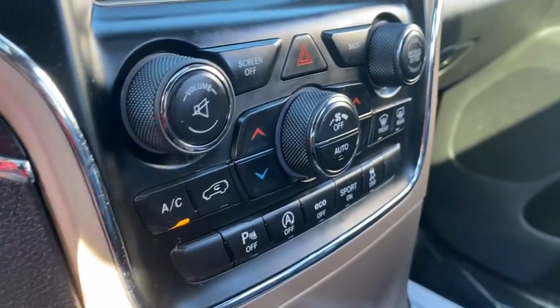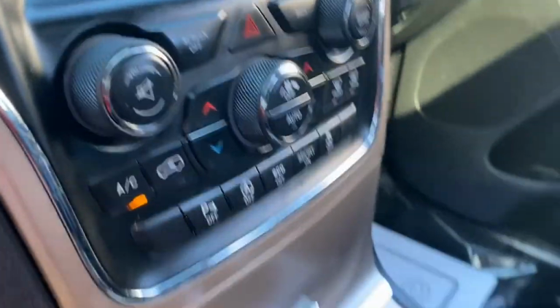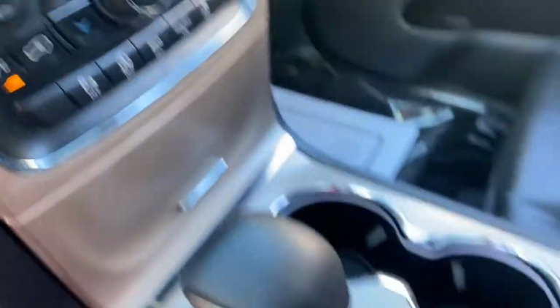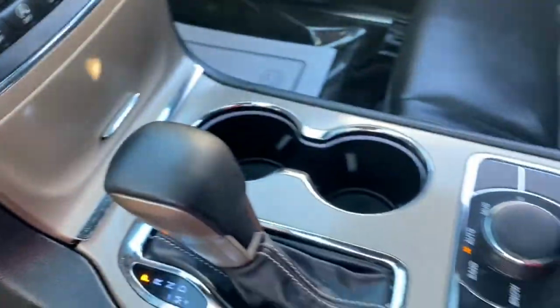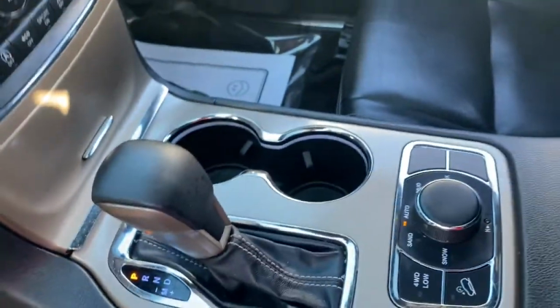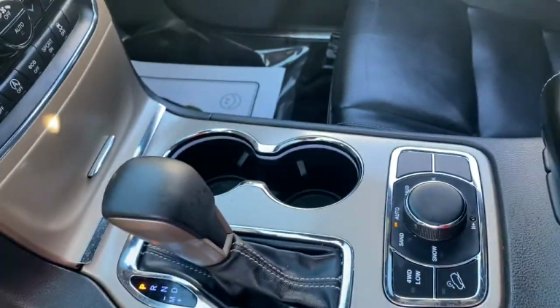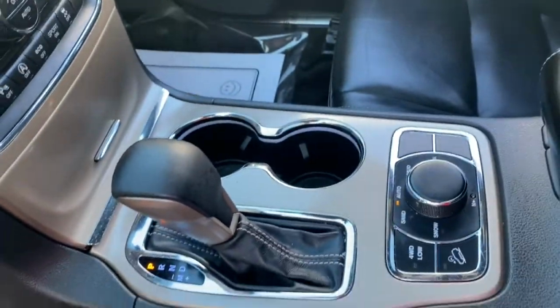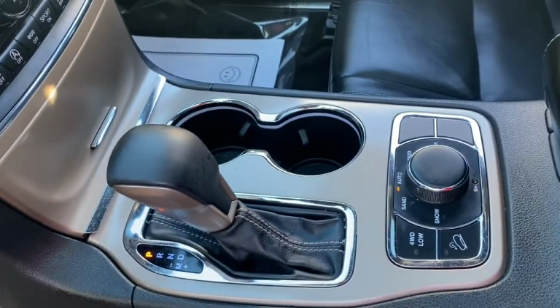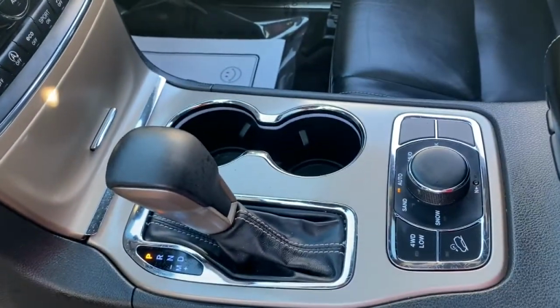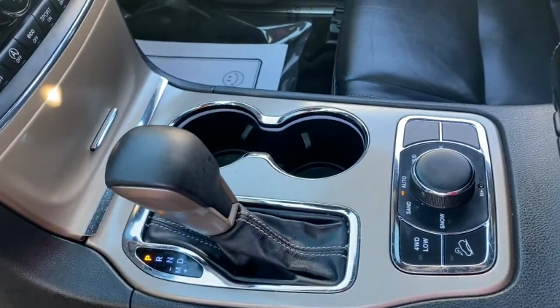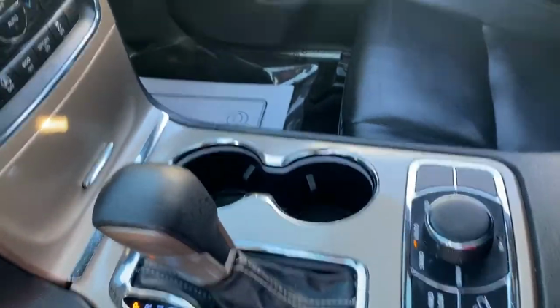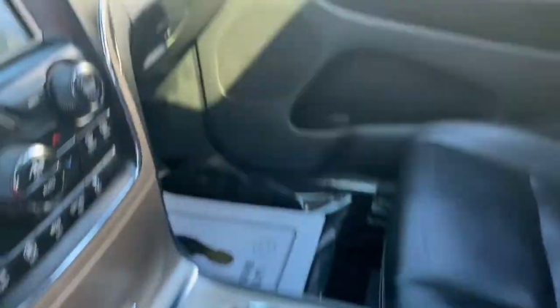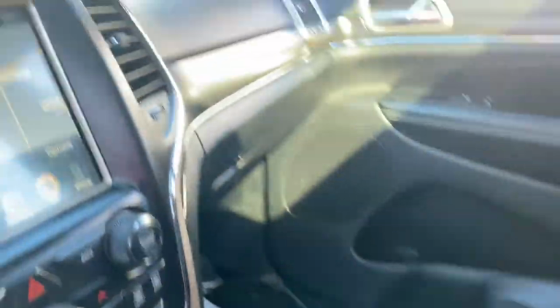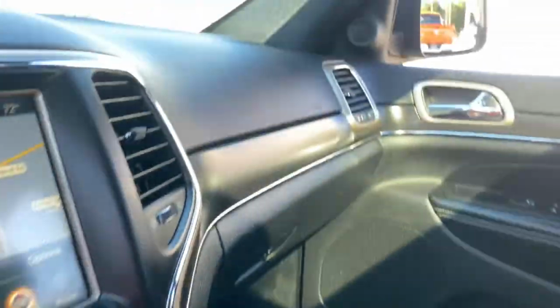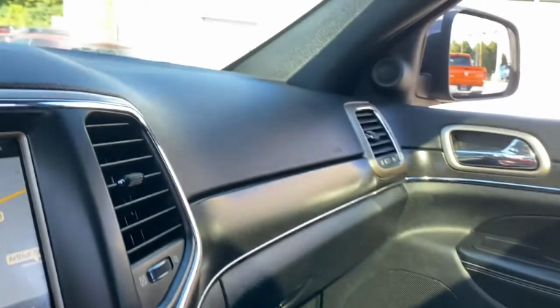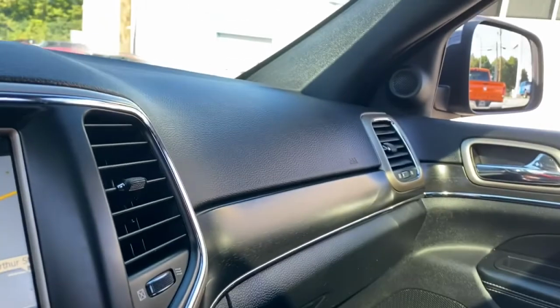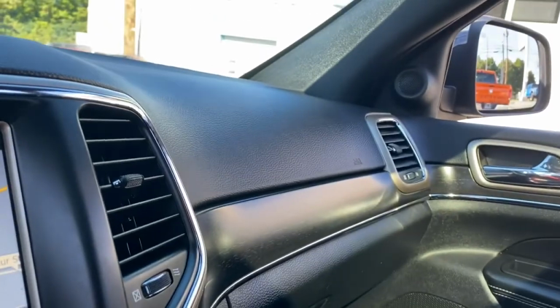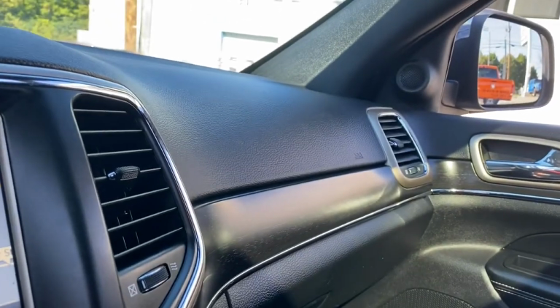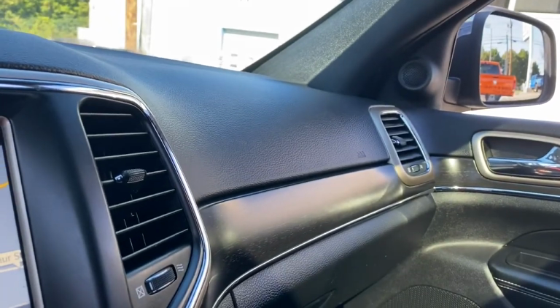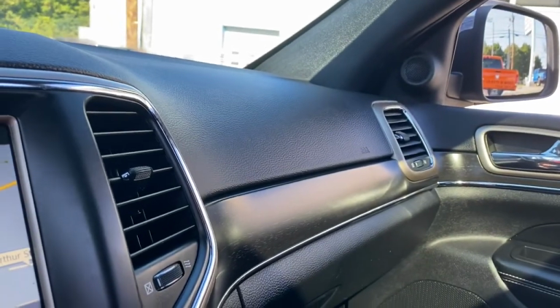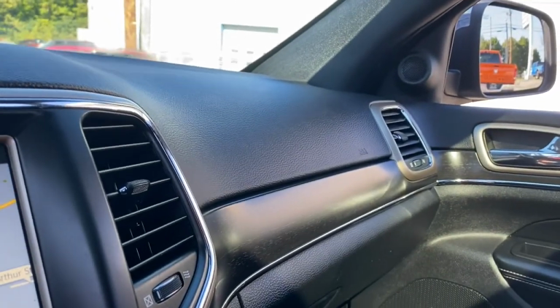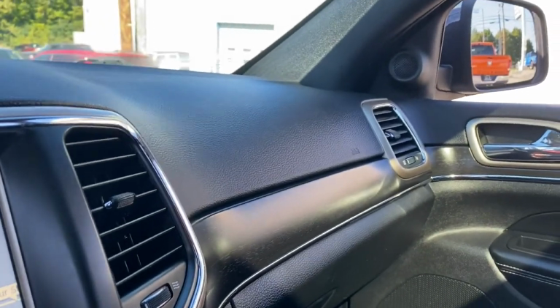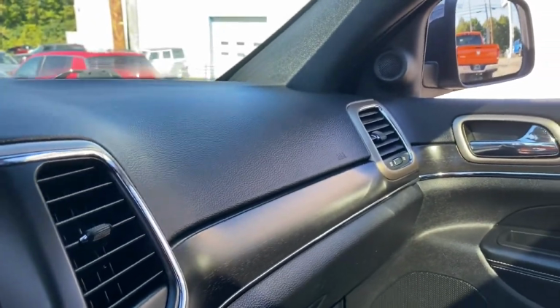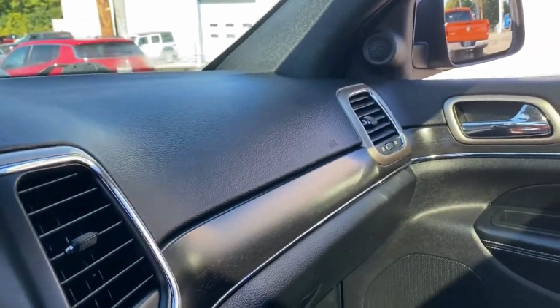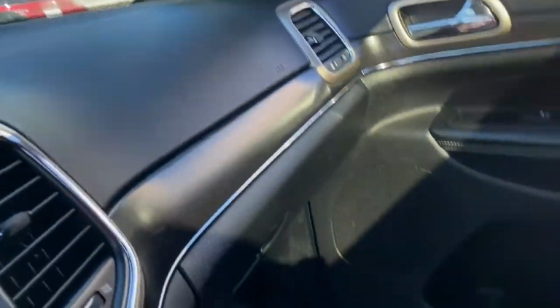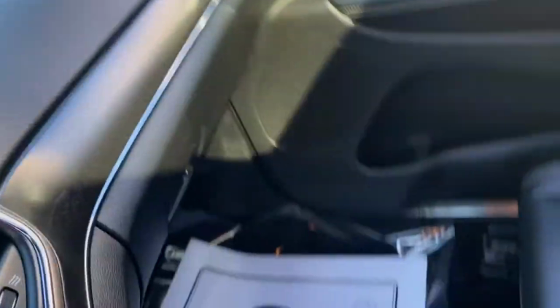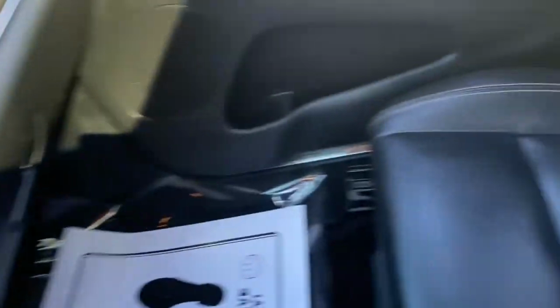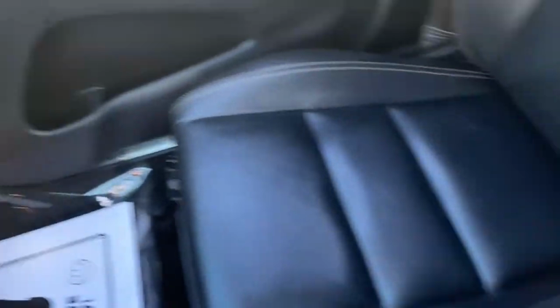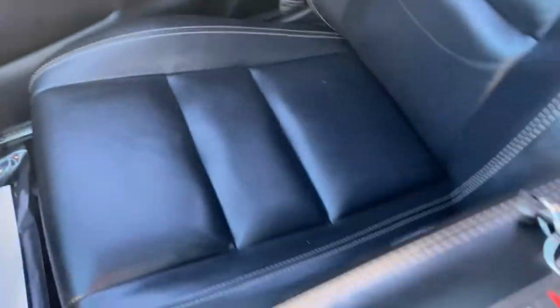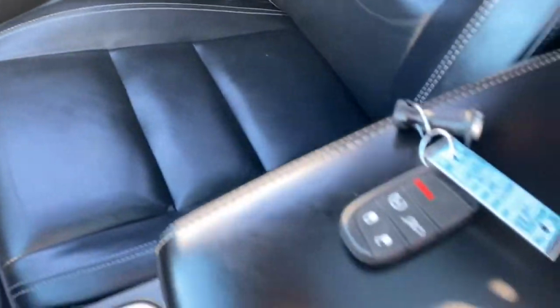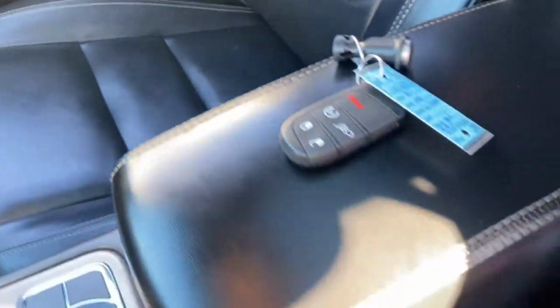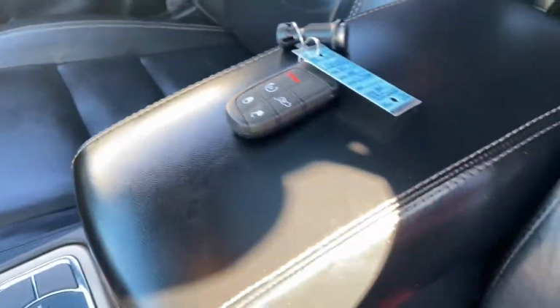Experience the freedom of off-road exploration in the Grand Cherokee. Take a test drive today.